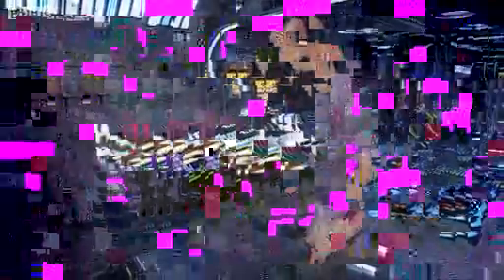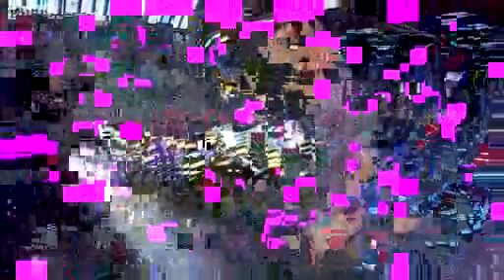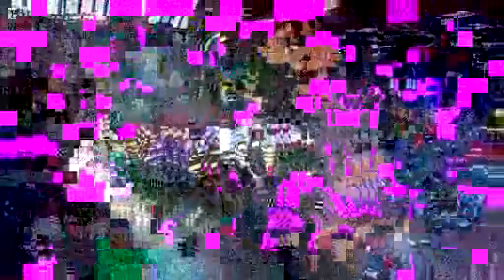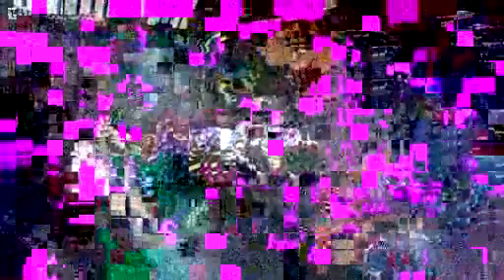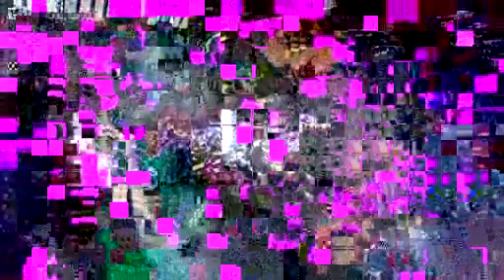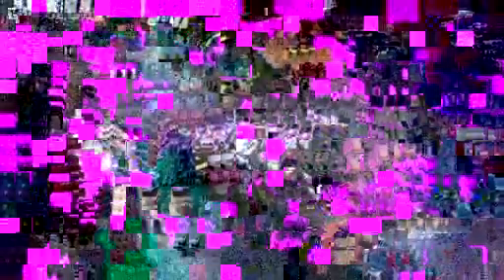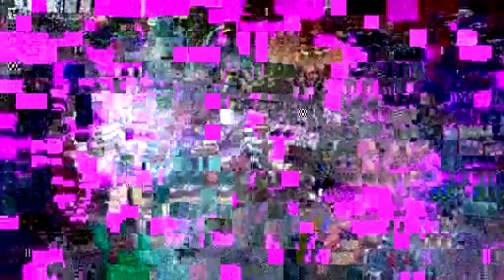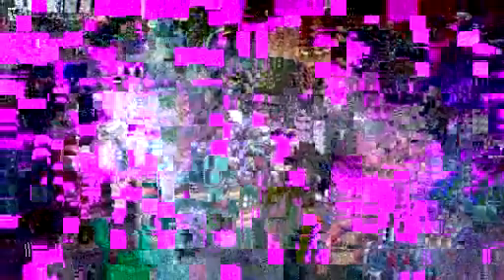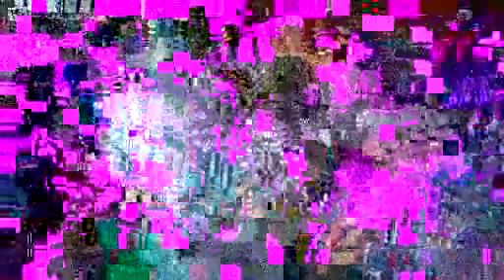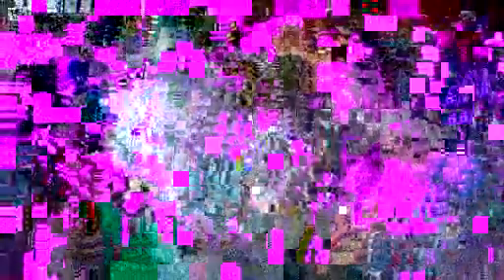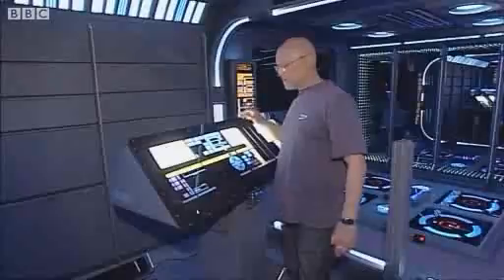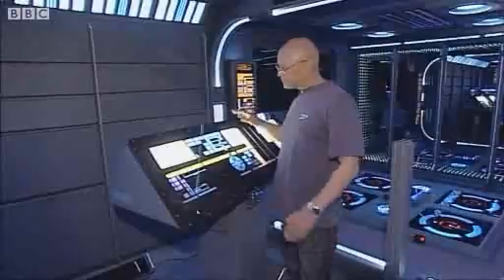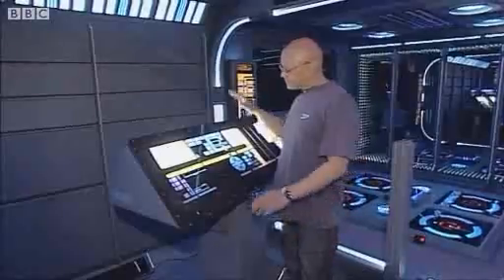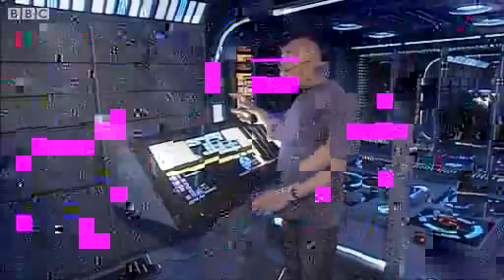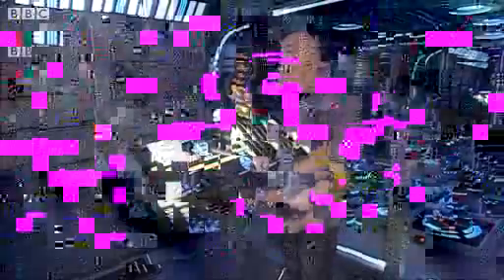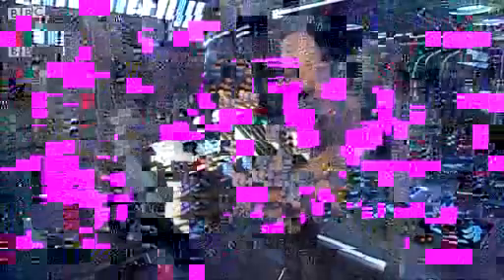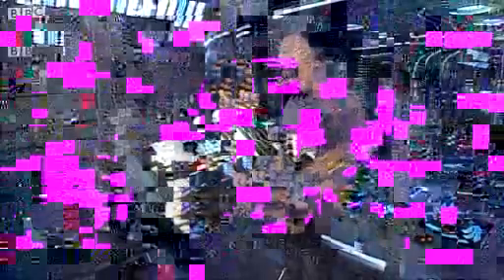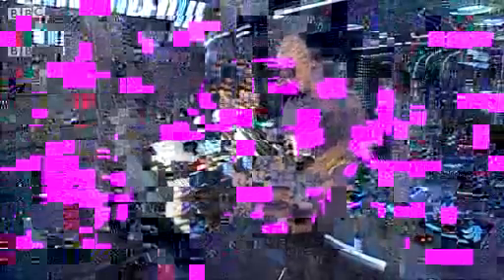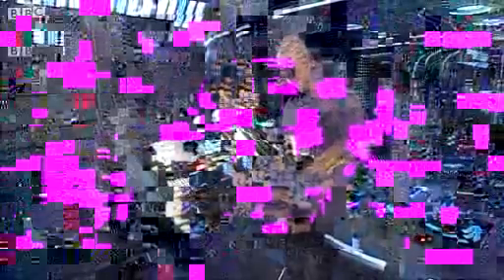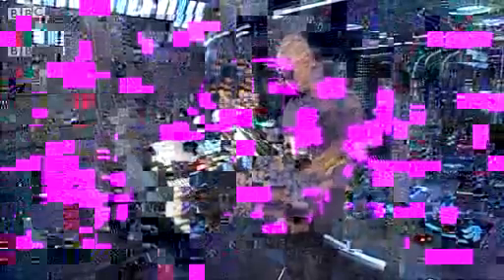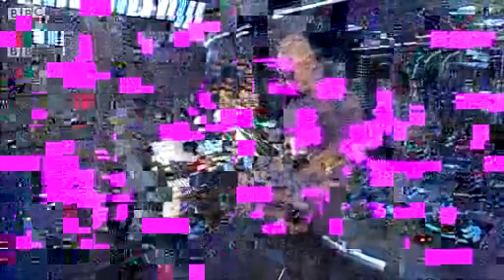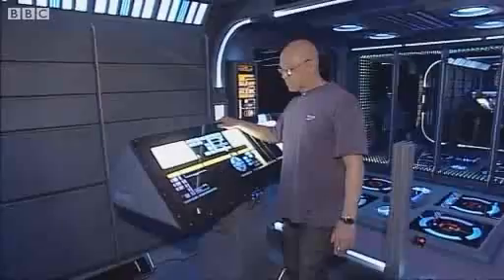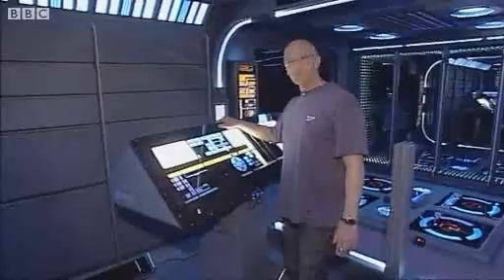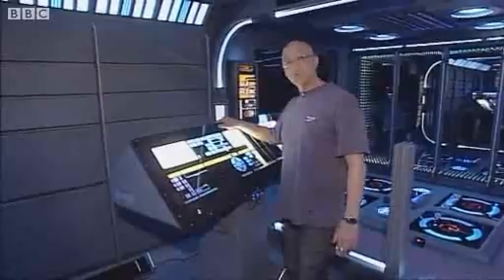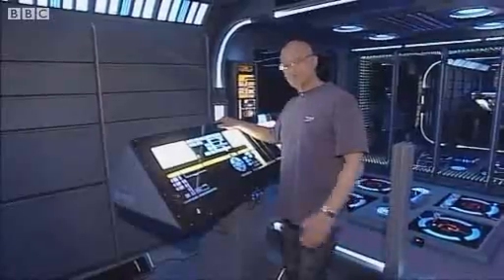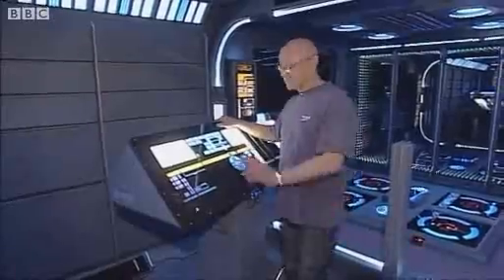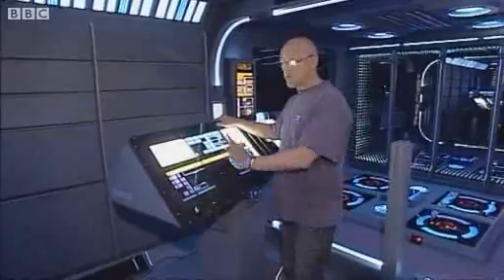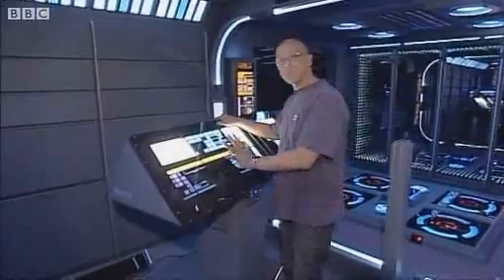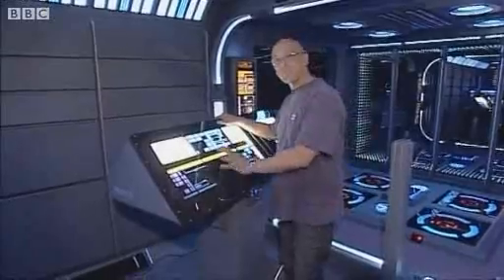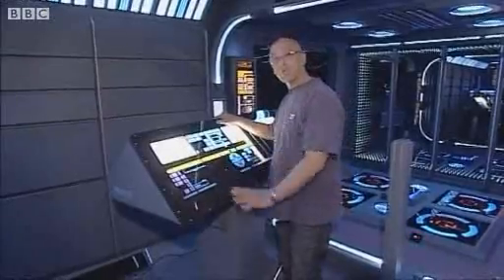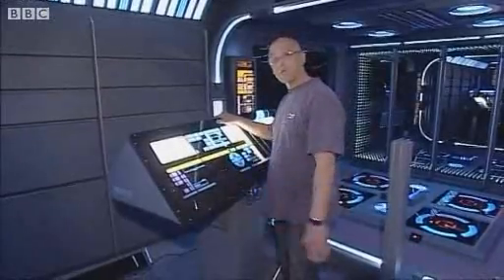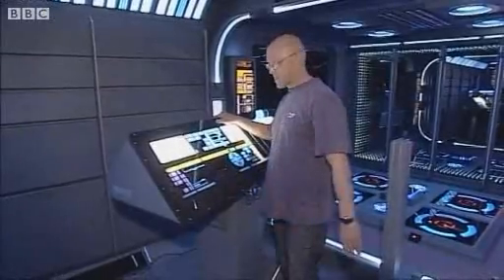We've just come out of the transporter area, and this is the transporter control console — the very first thing I made.